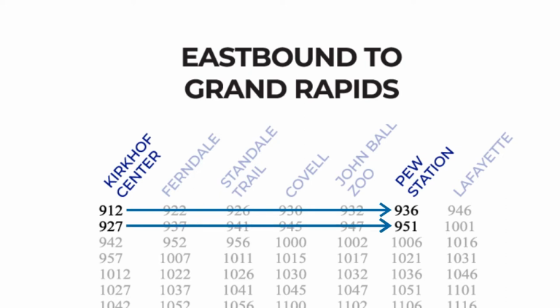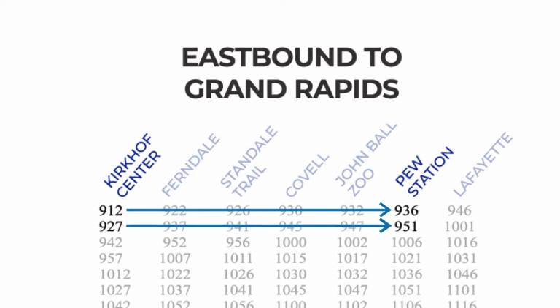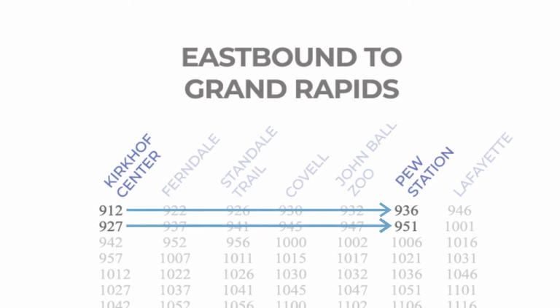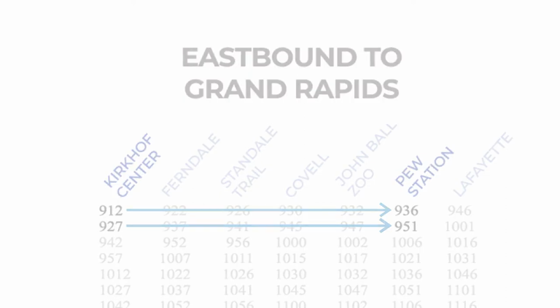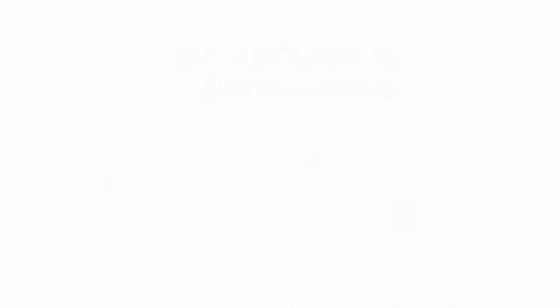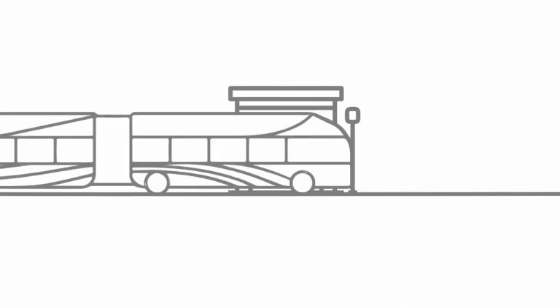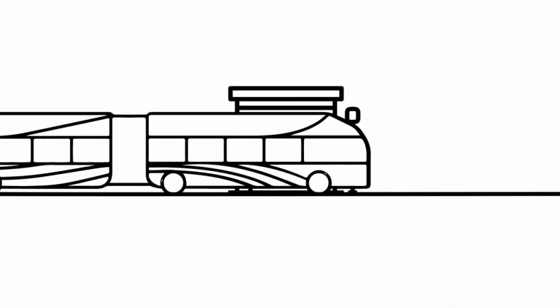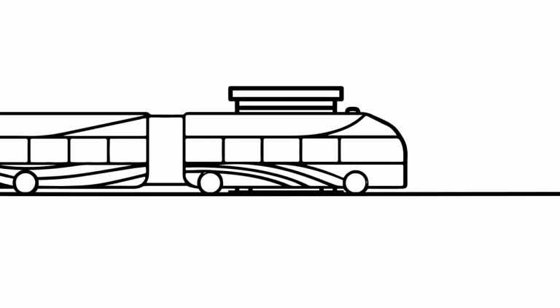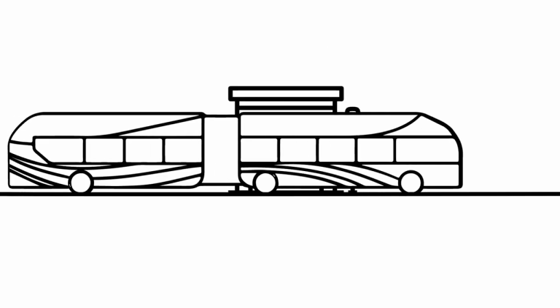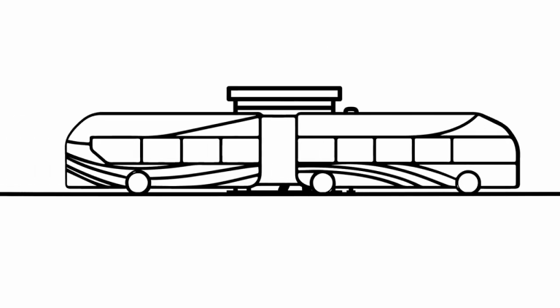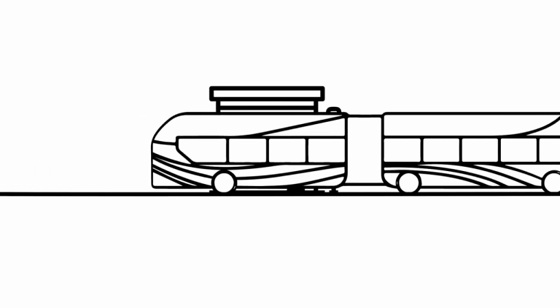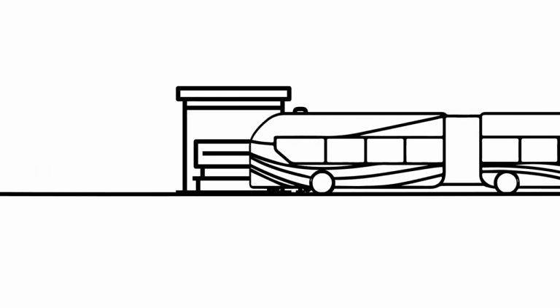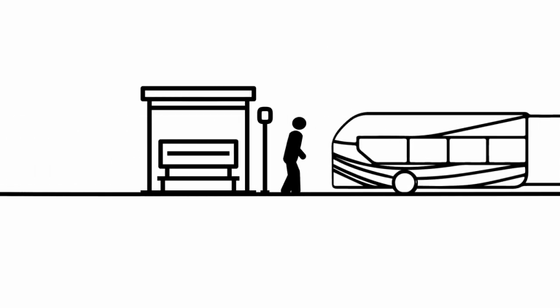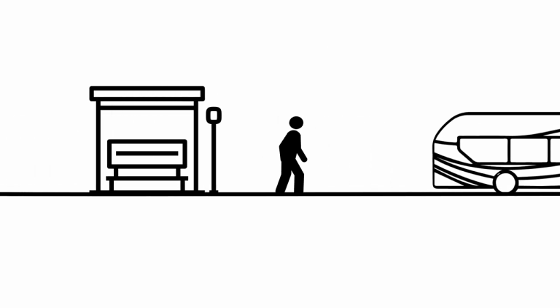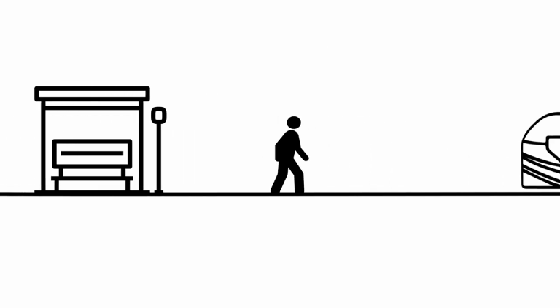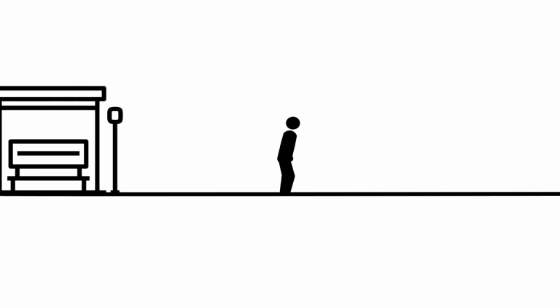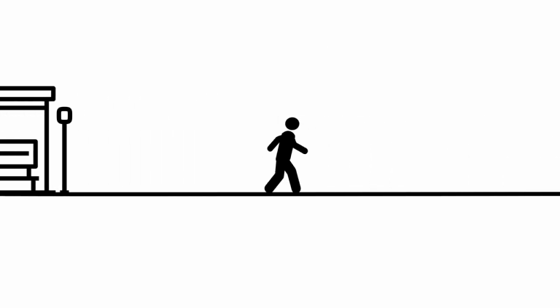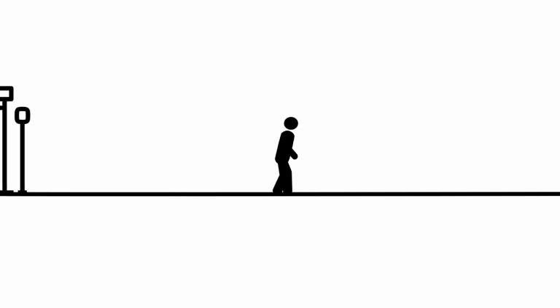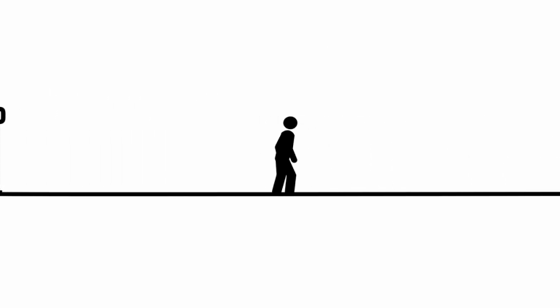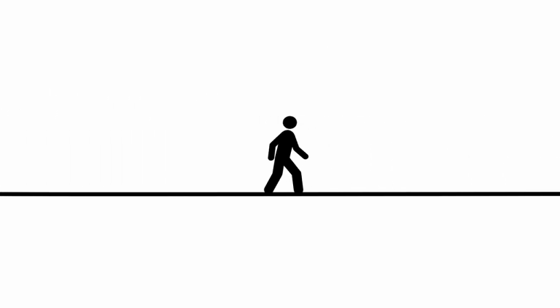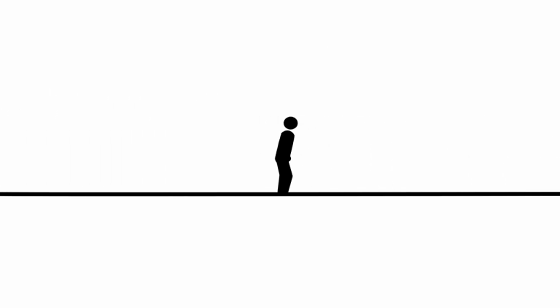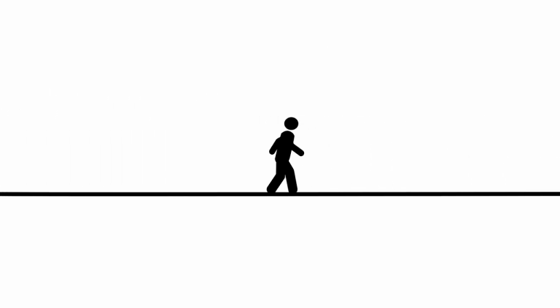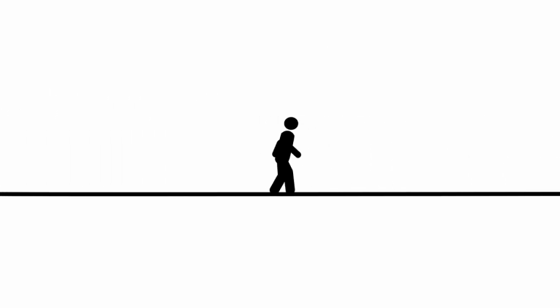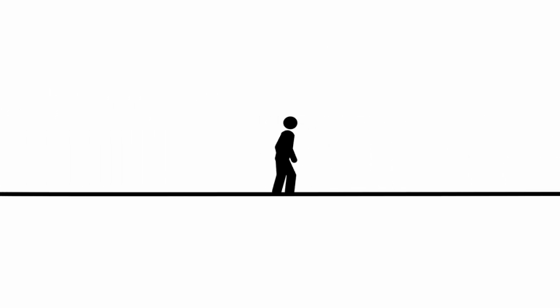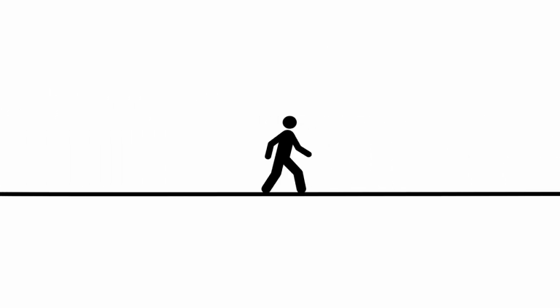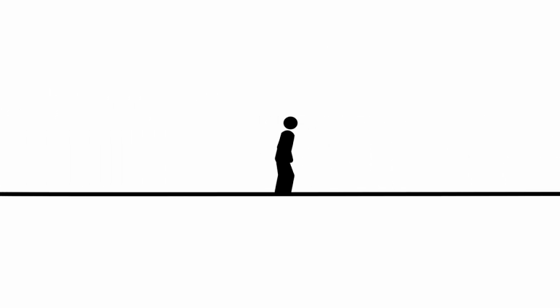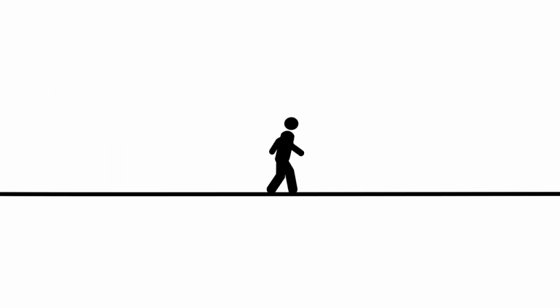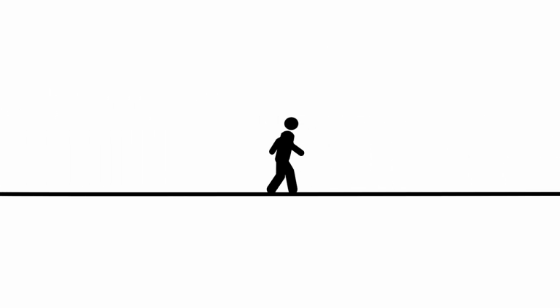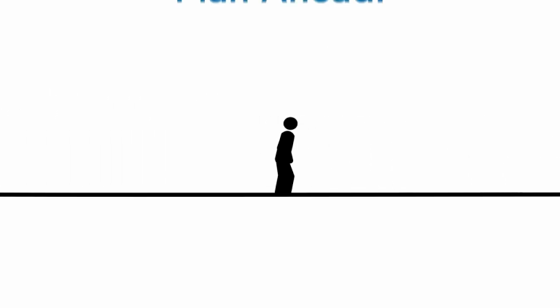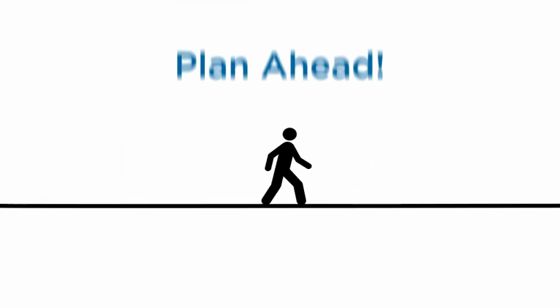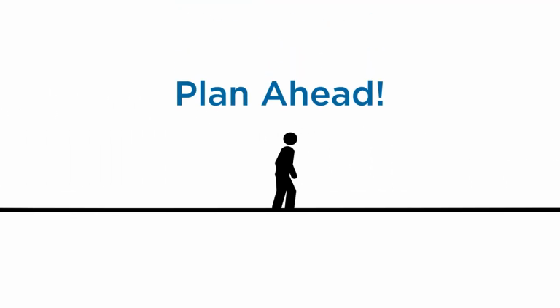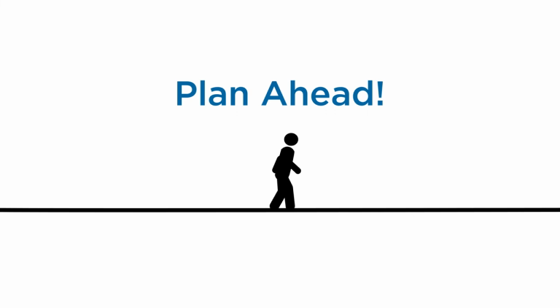Make sure you allow time to walk from the bus stop to your class. It's always a good idea to plan ahead.